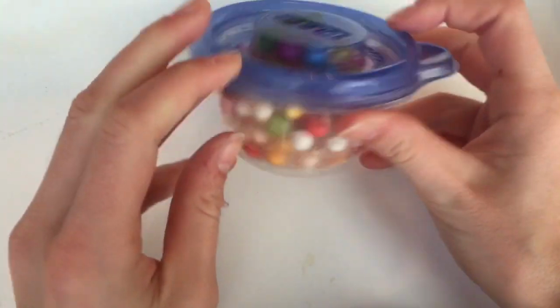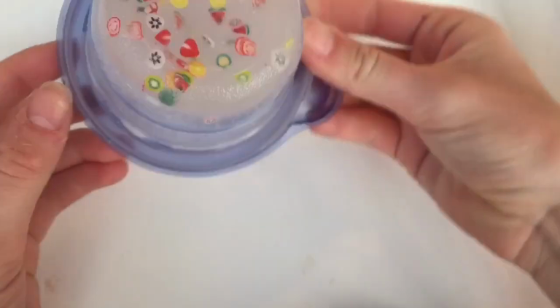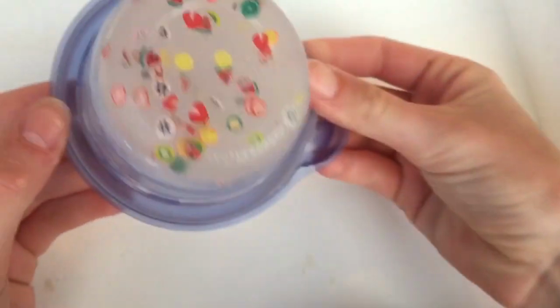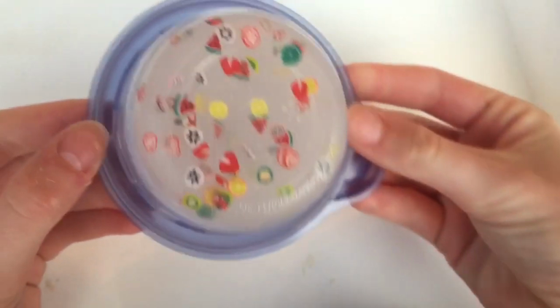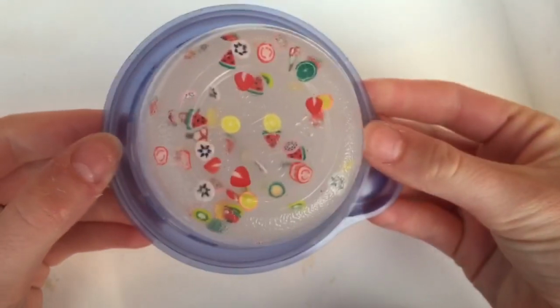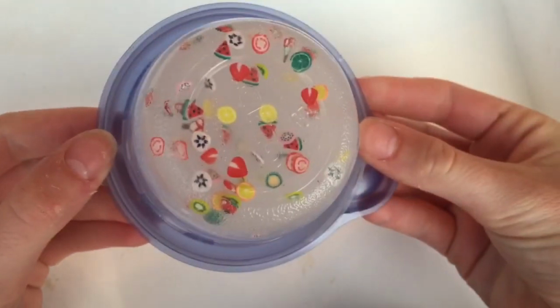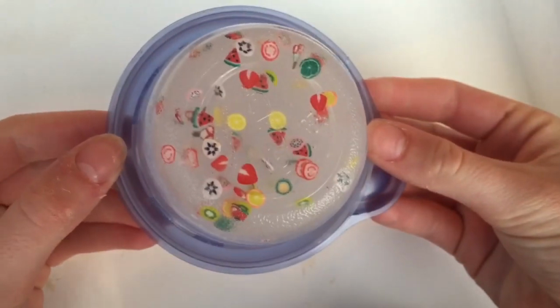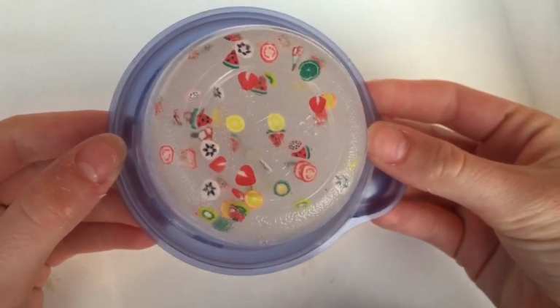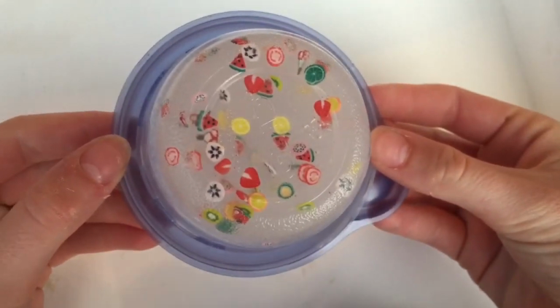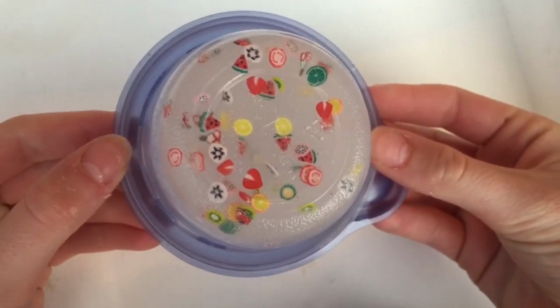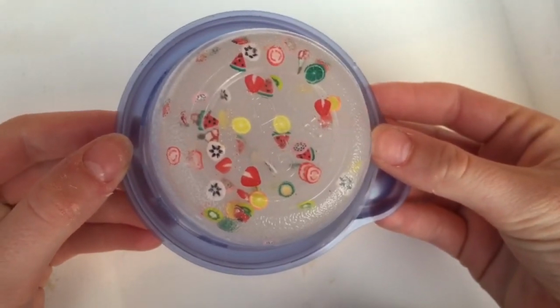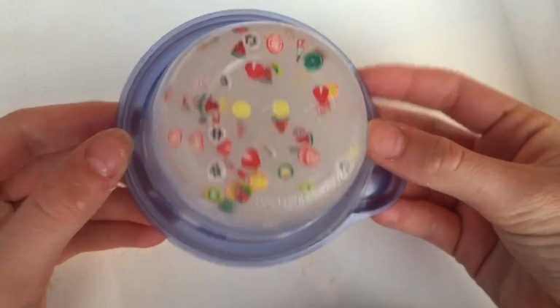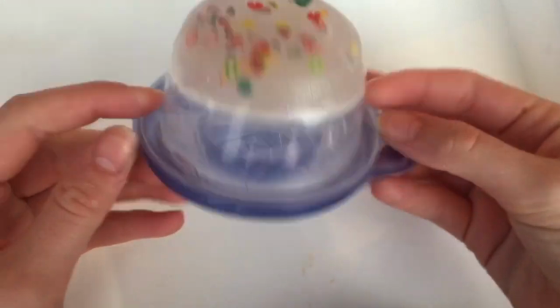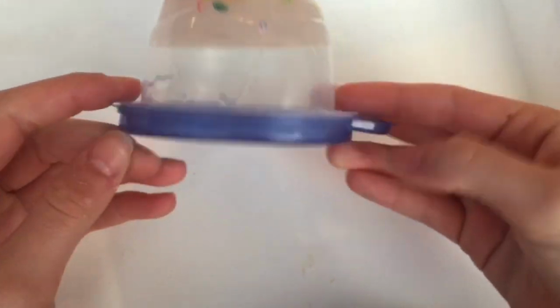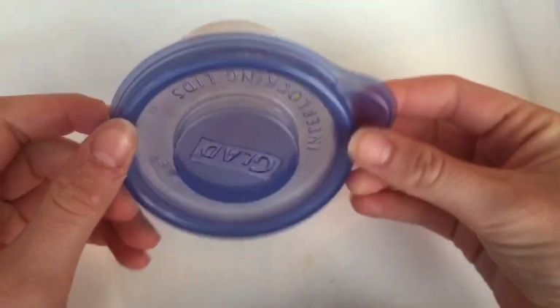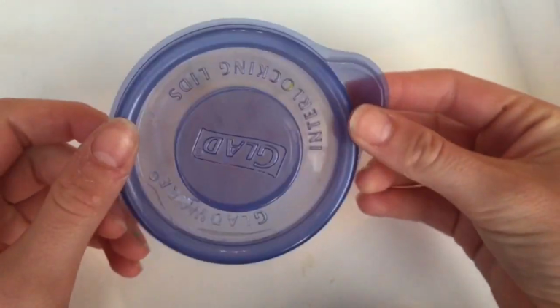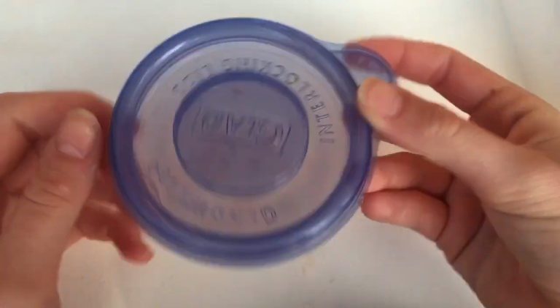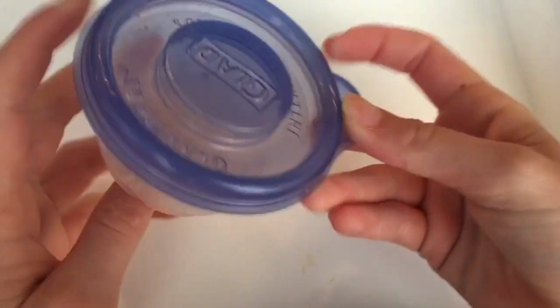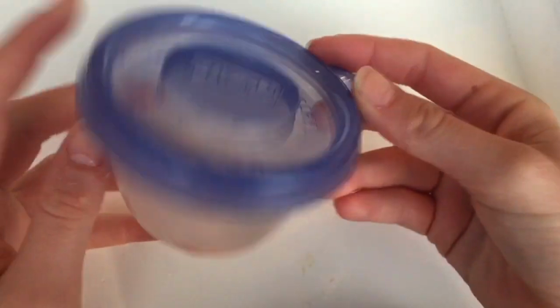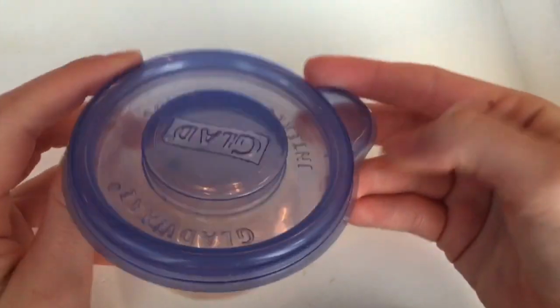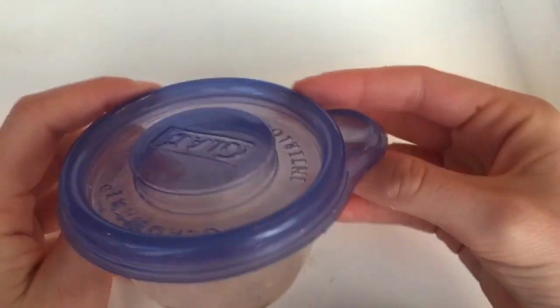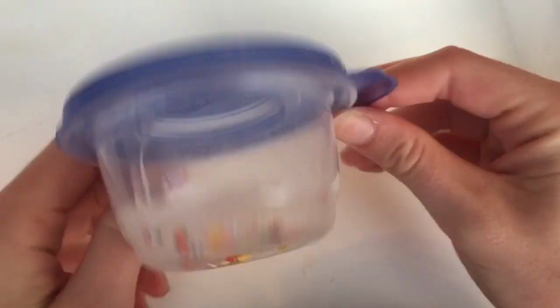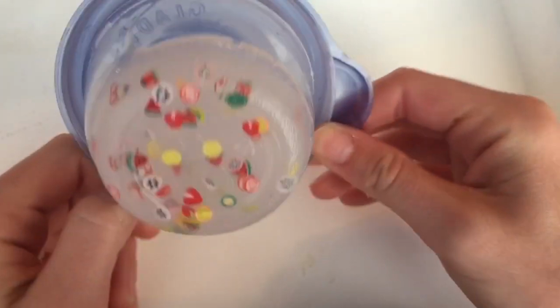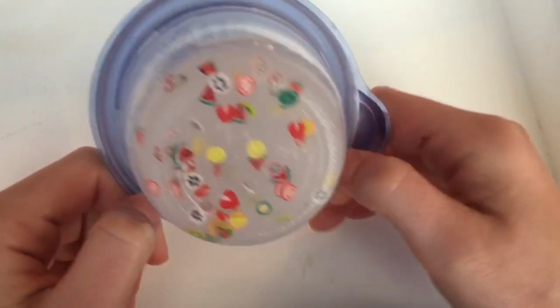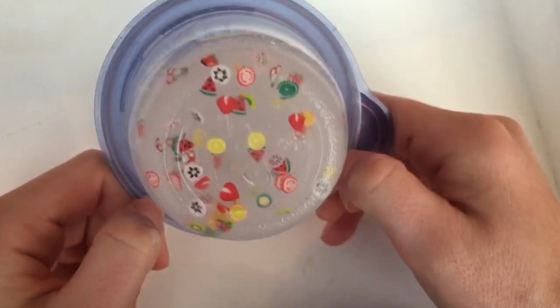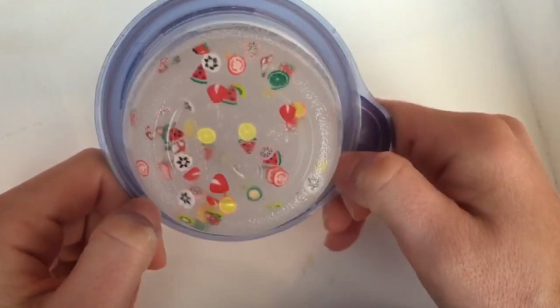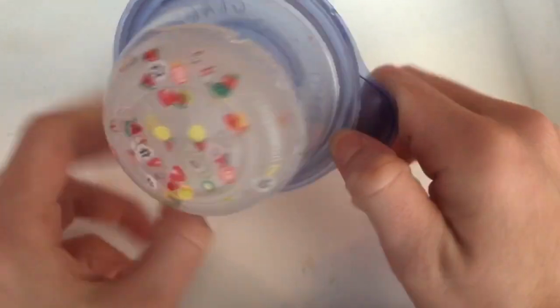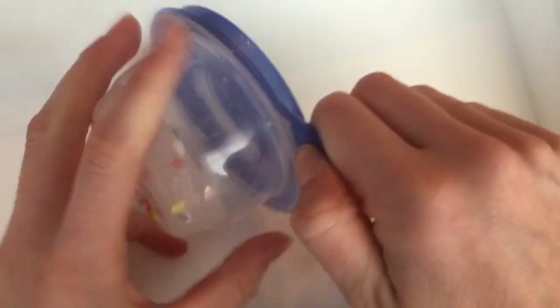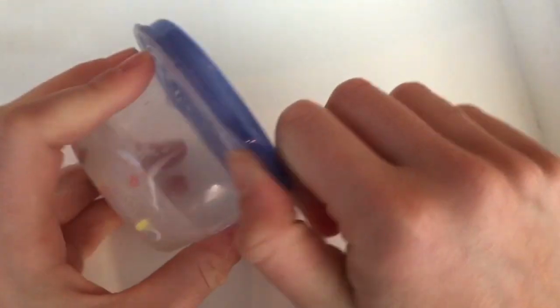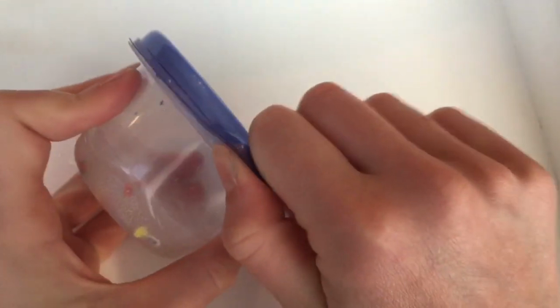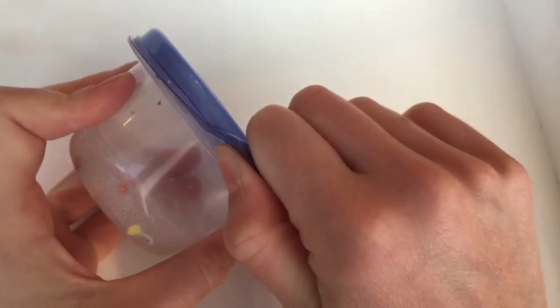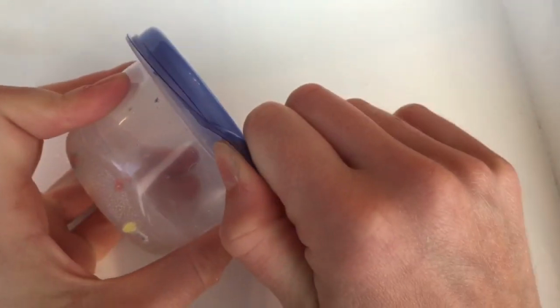Next I have this clear fruit slice slime. This one is not all the way clear yet.